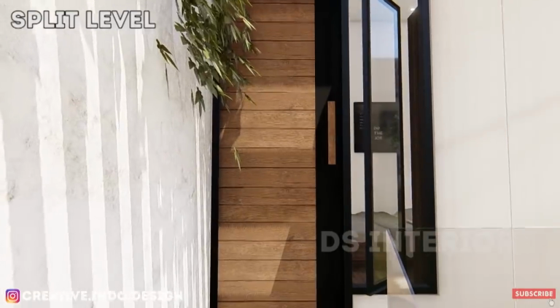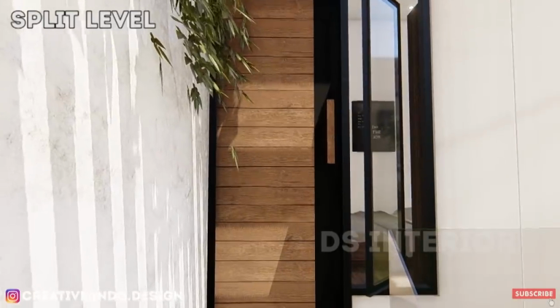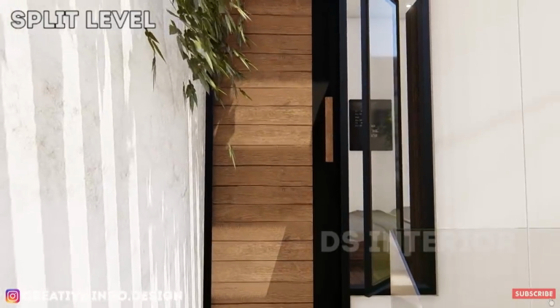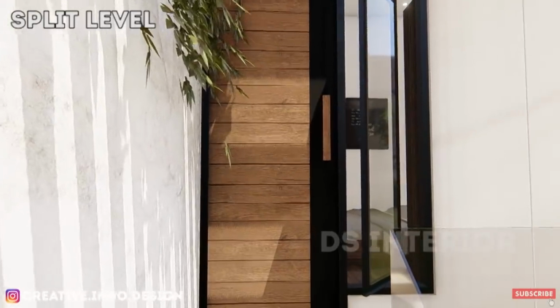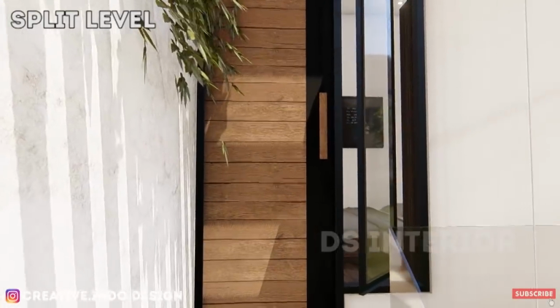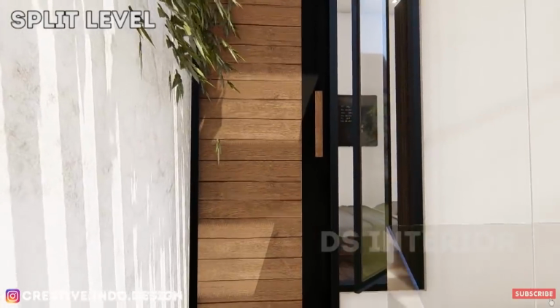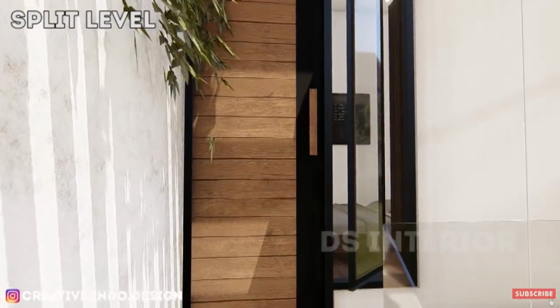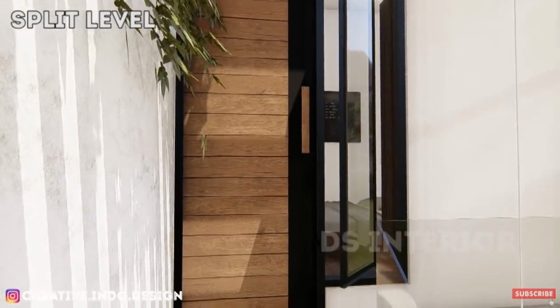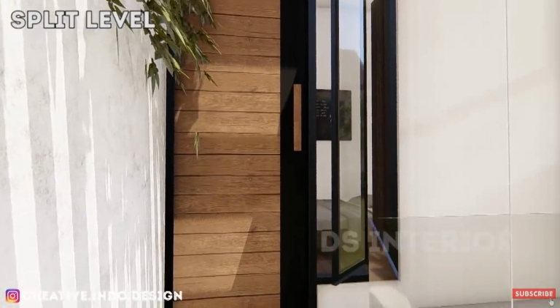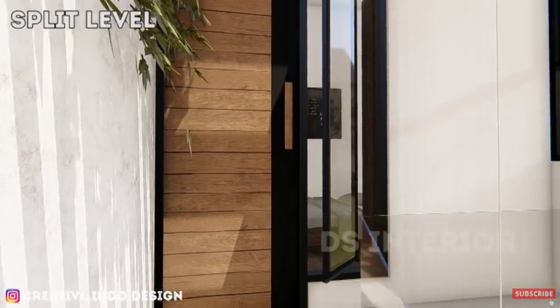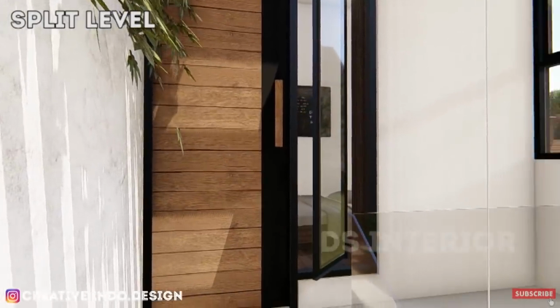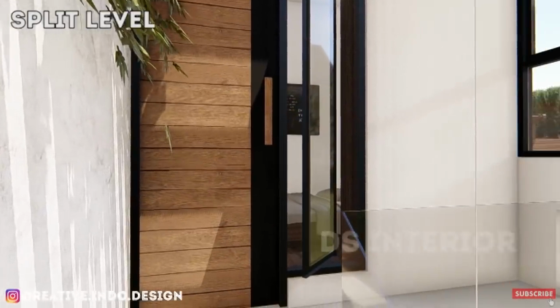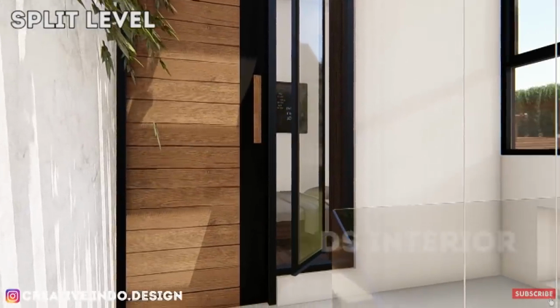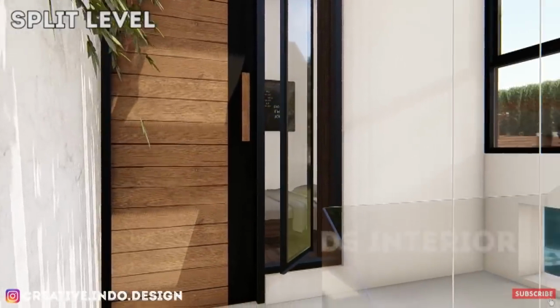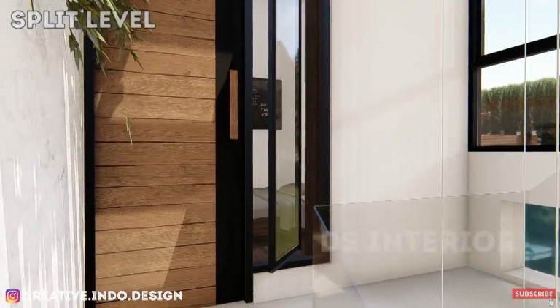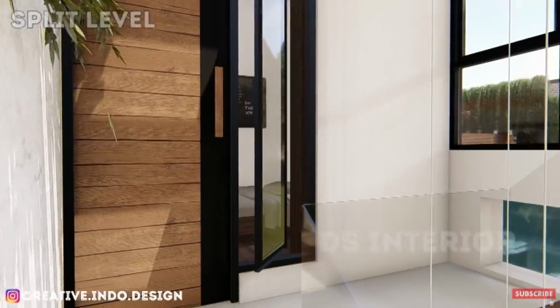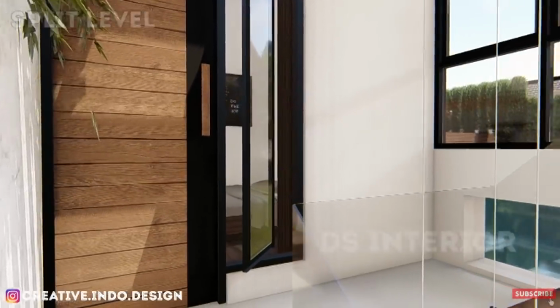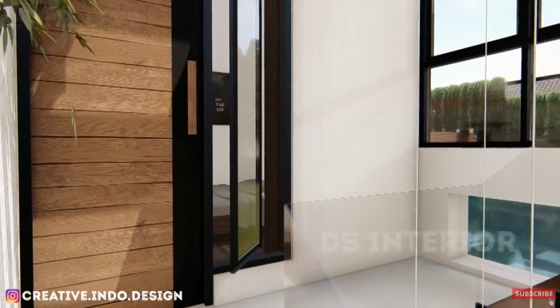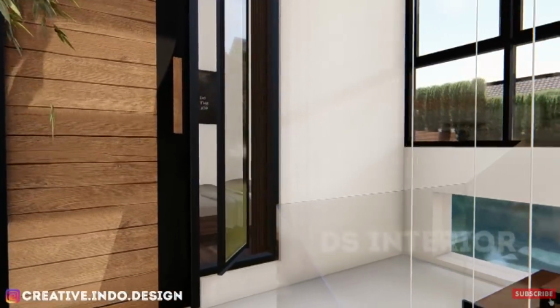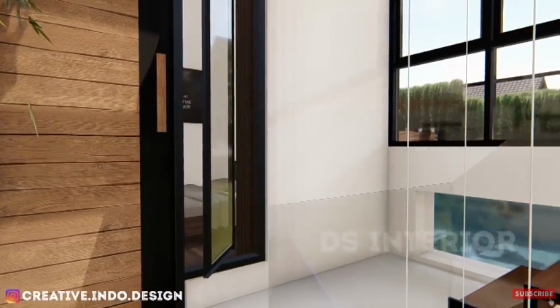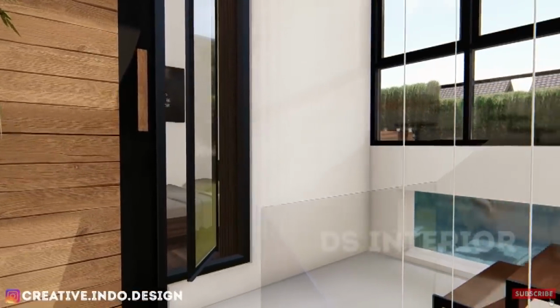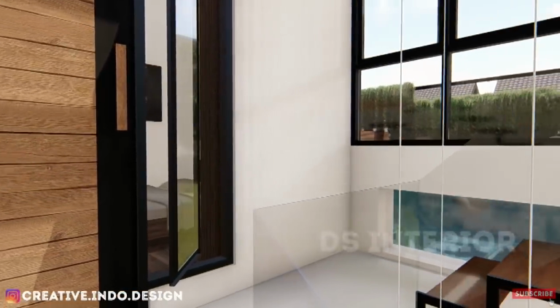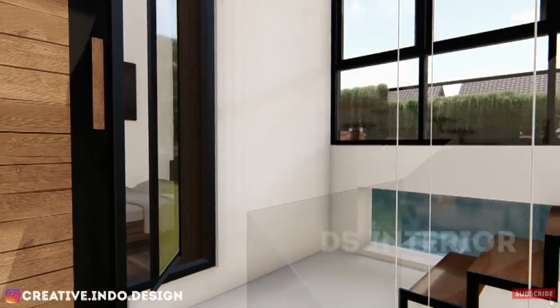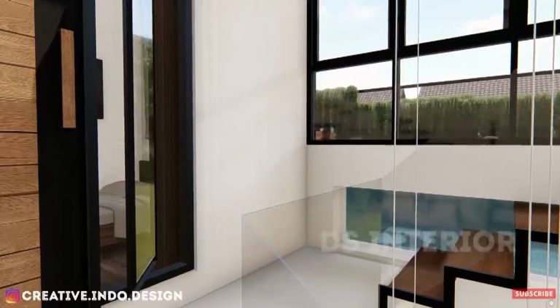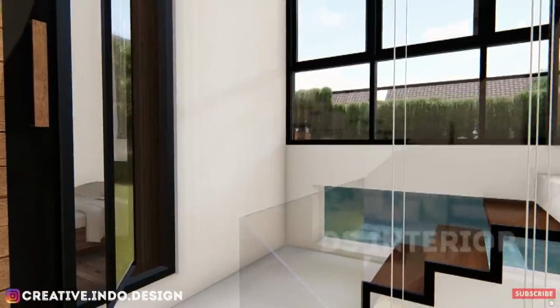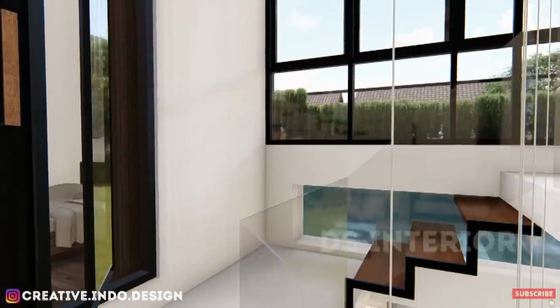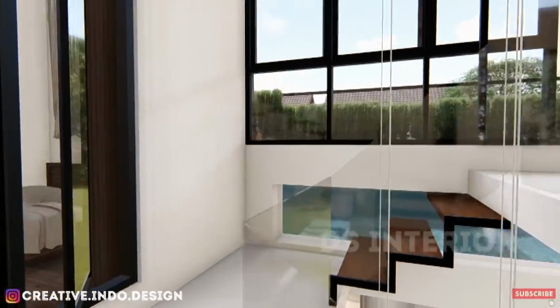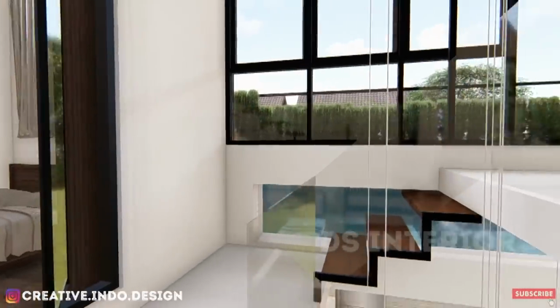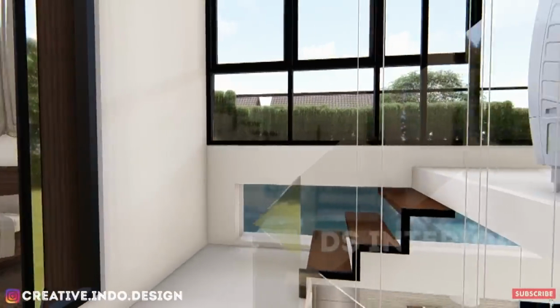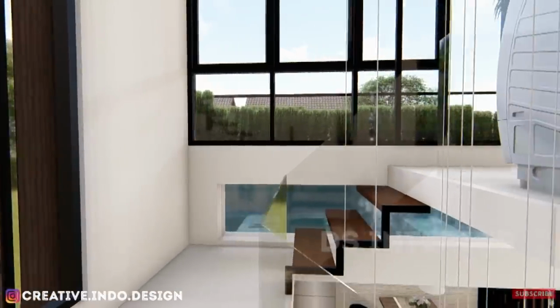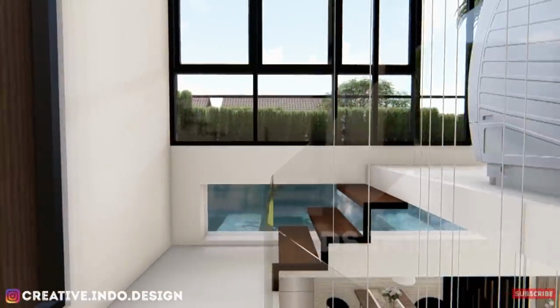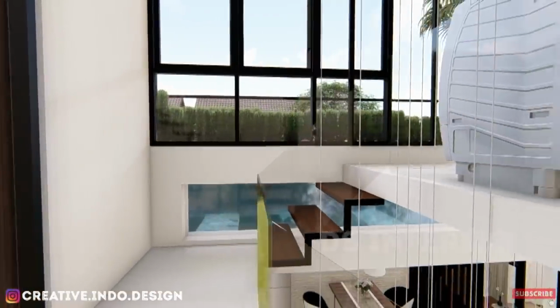Pada area split level menerus sampai ke lantai 2, dan terdapat area cuci jemur serta void yang menerus ke atap.